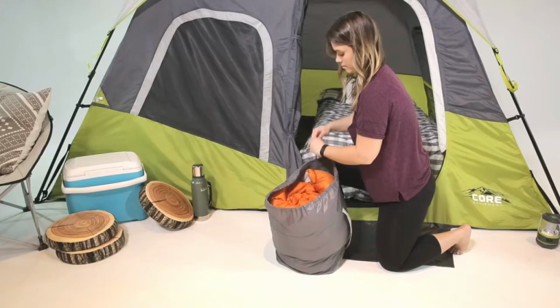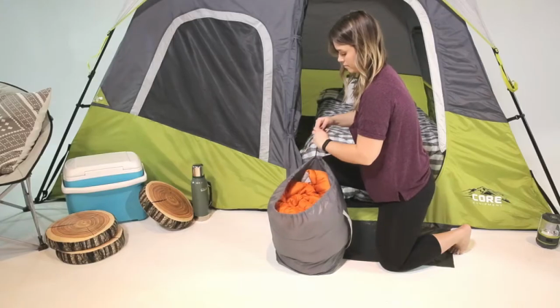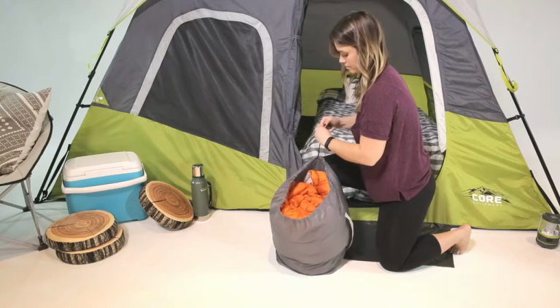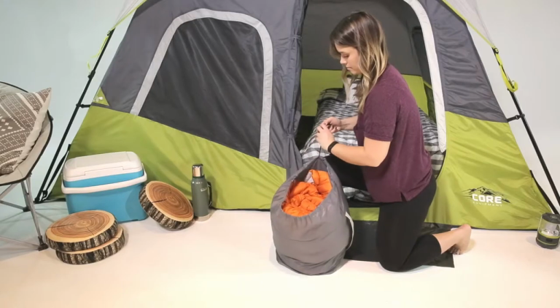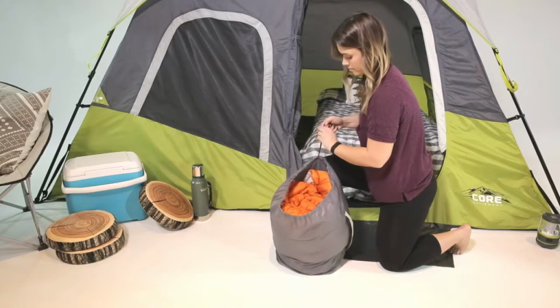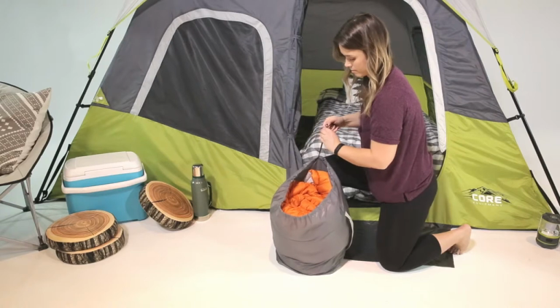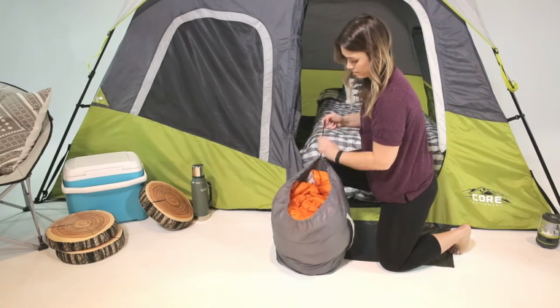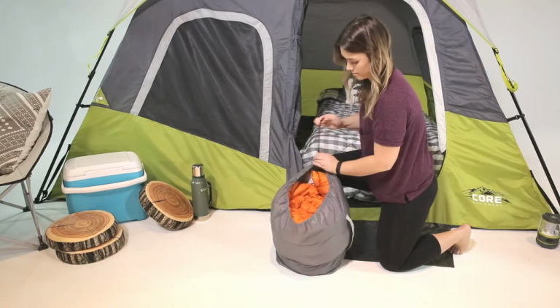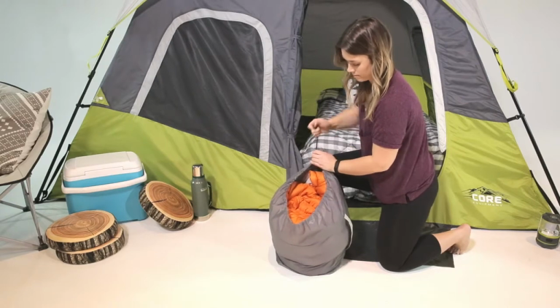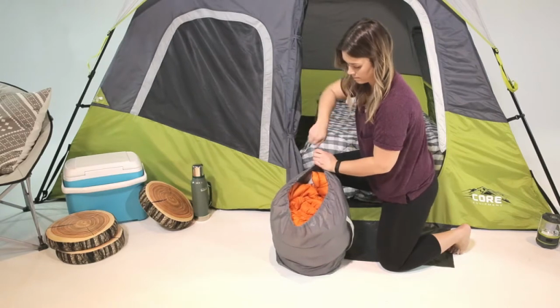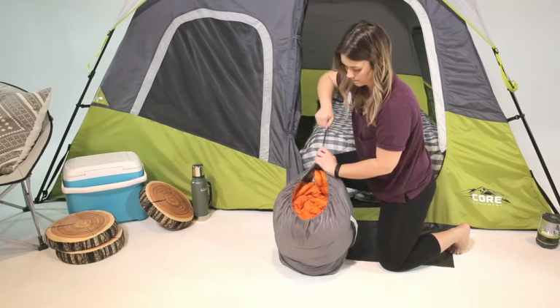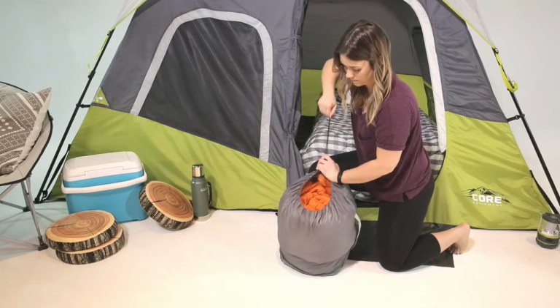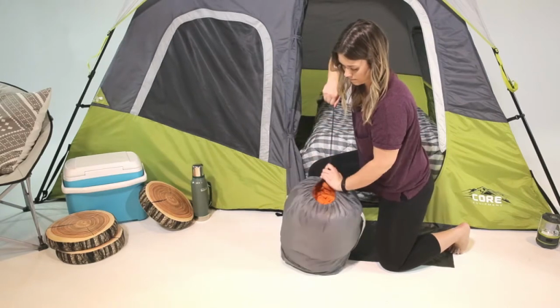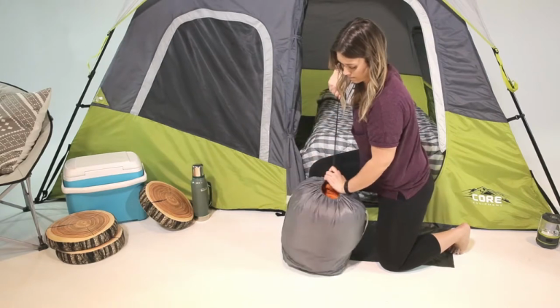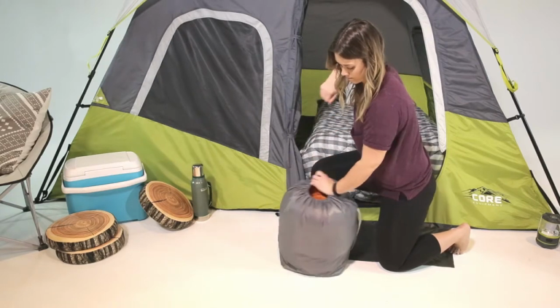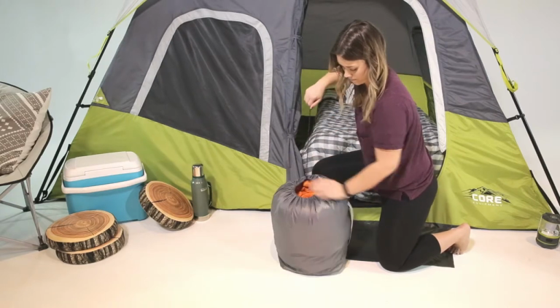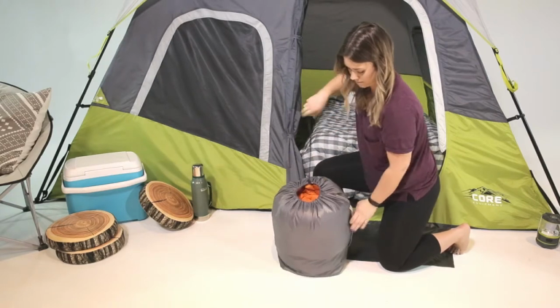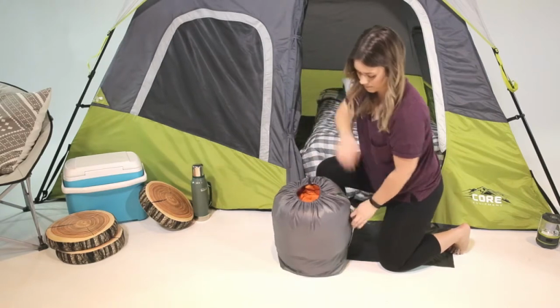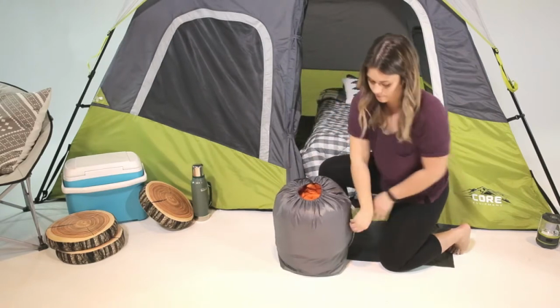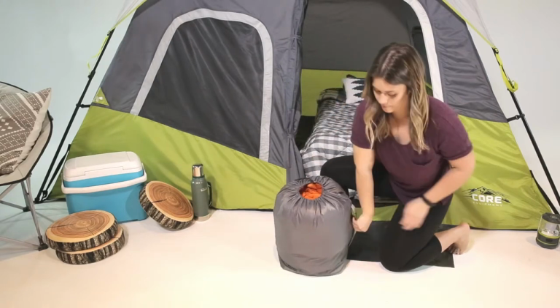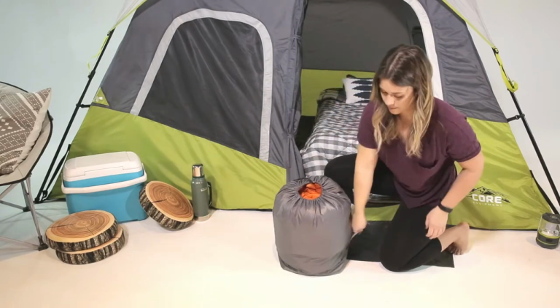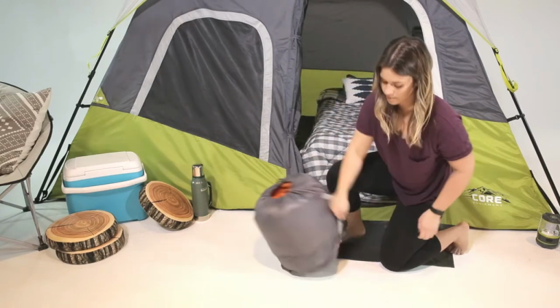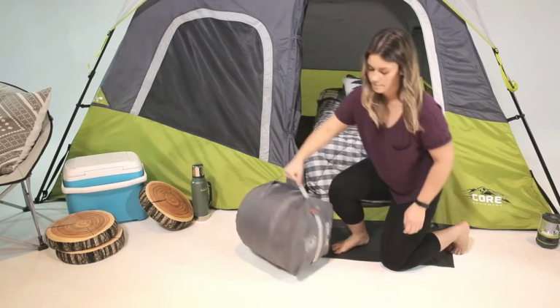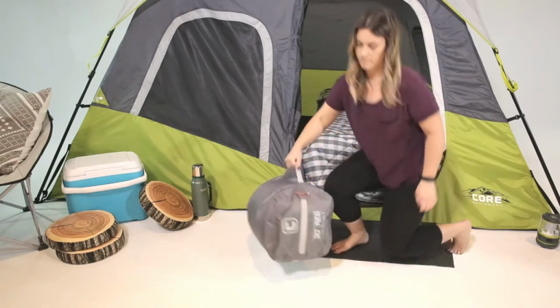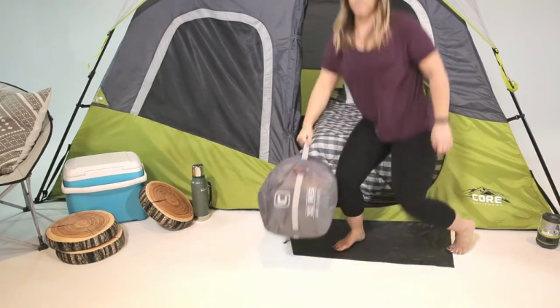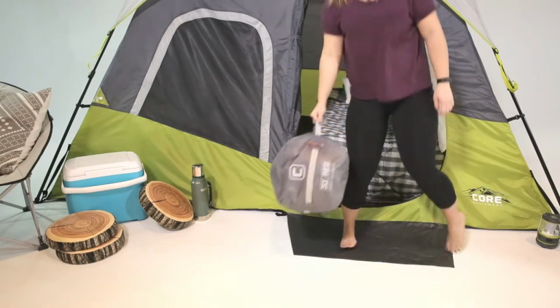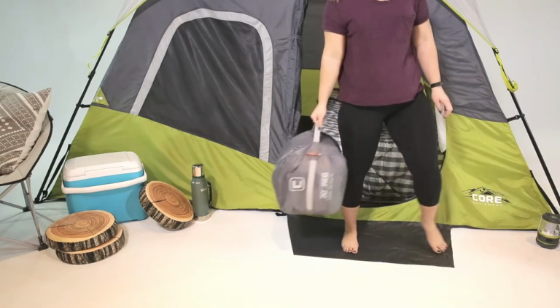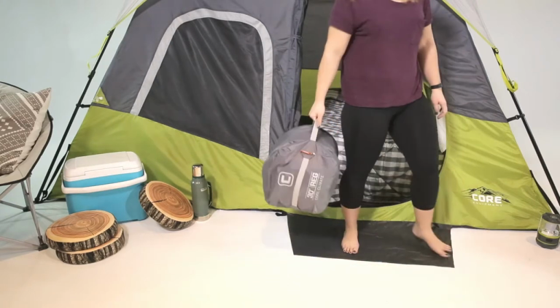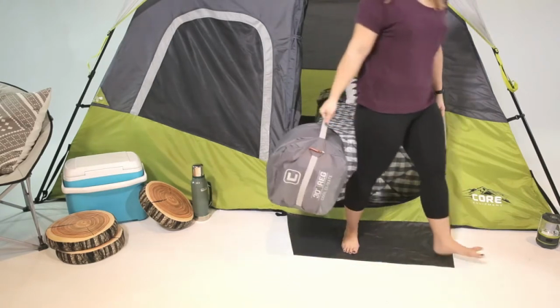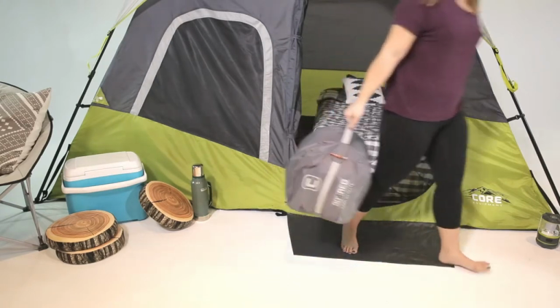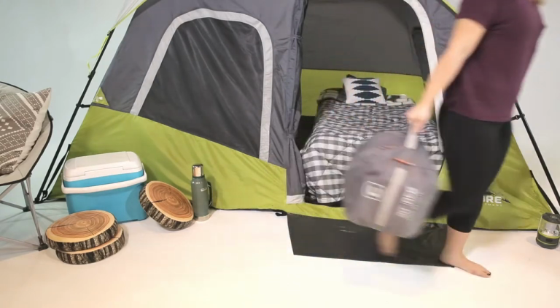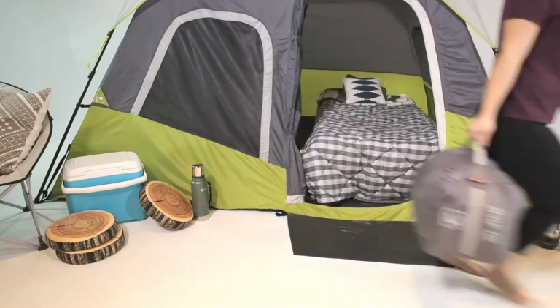When your weekend adventure is over, roll up your sleeping bag and easily store it in the oversized carry bag.